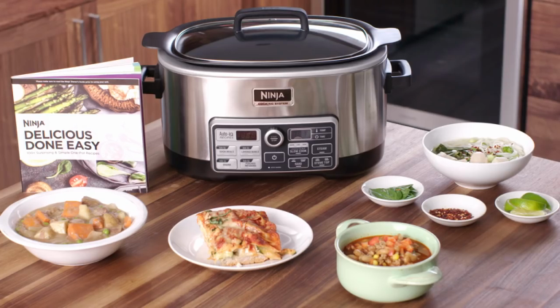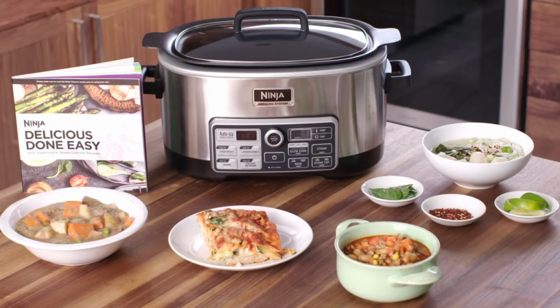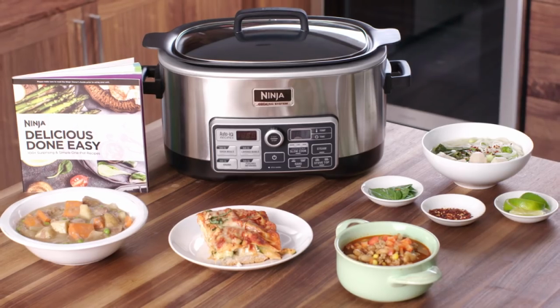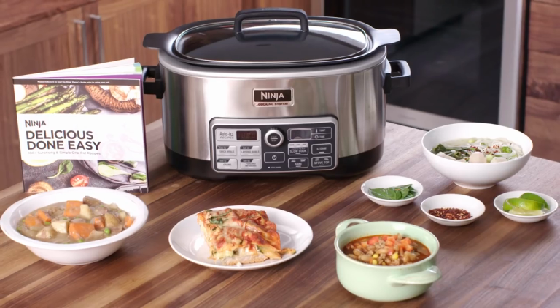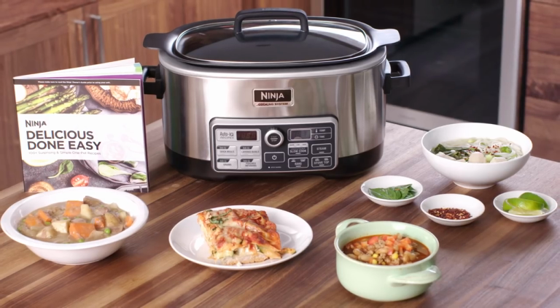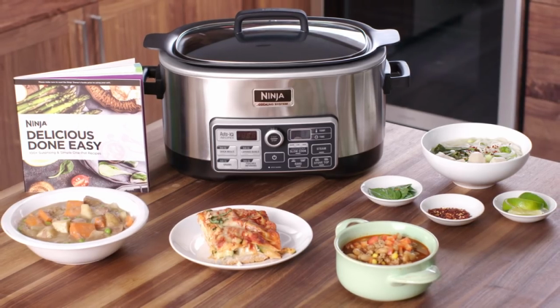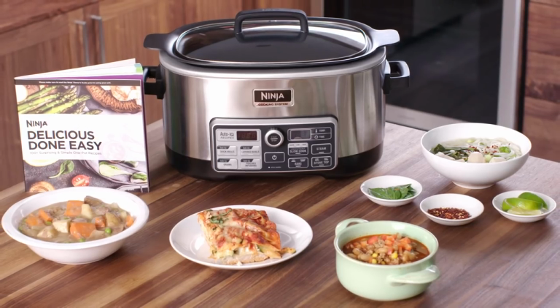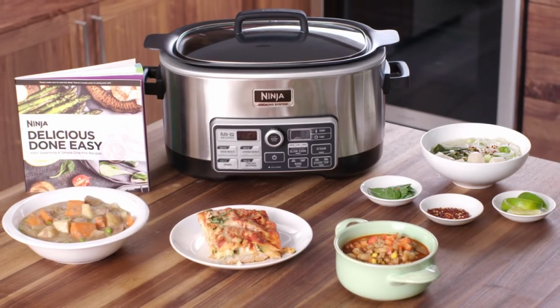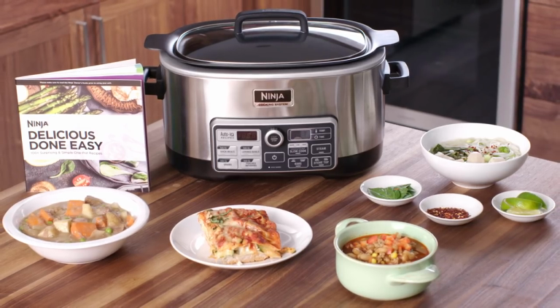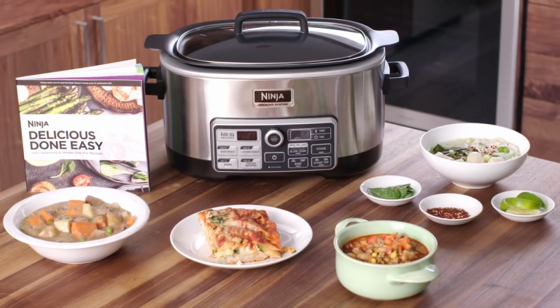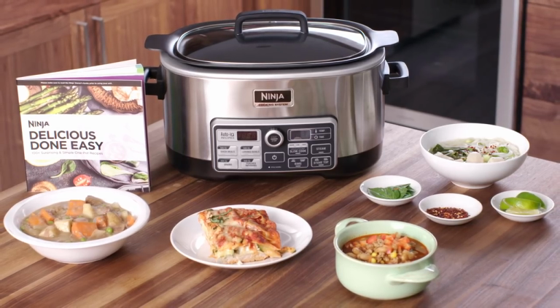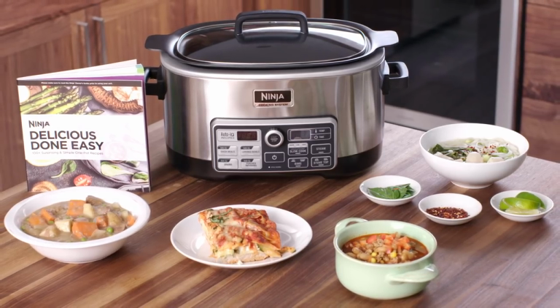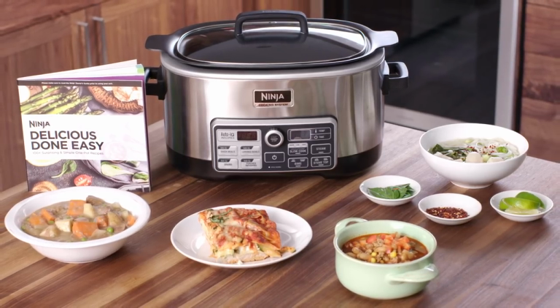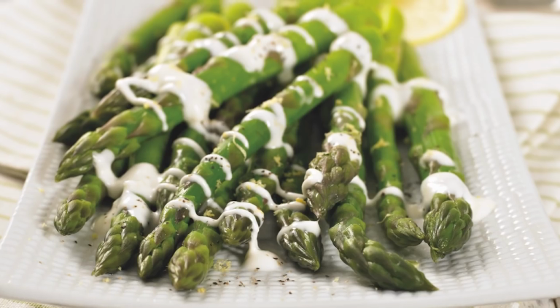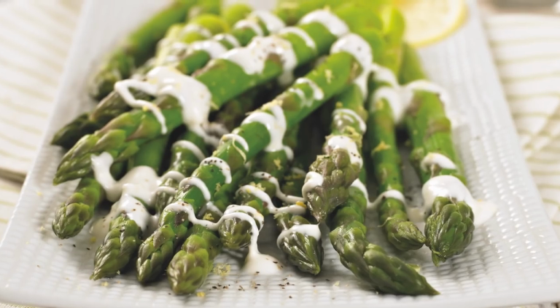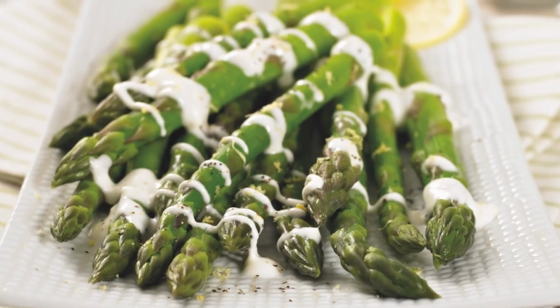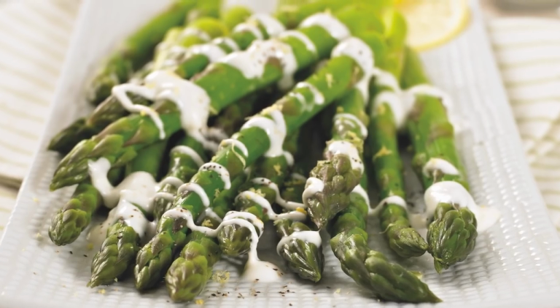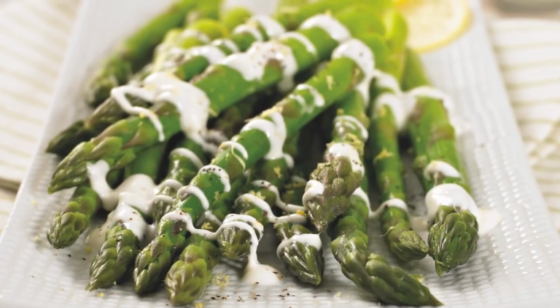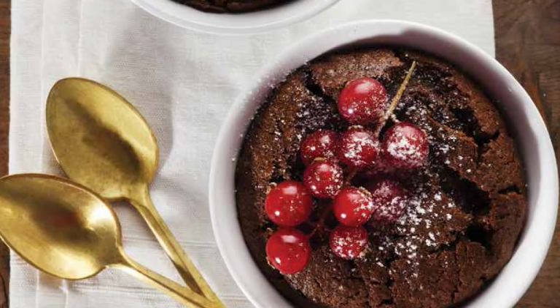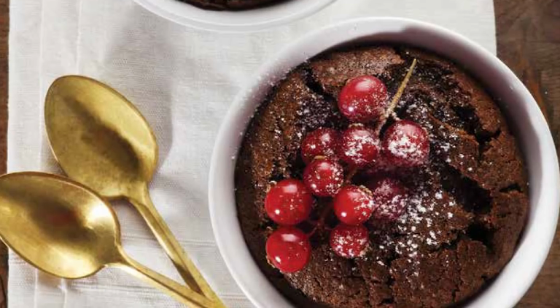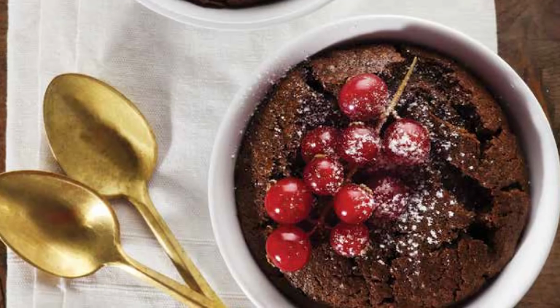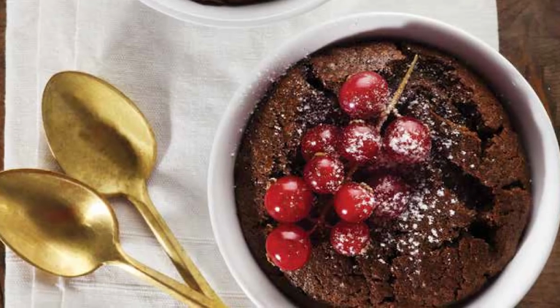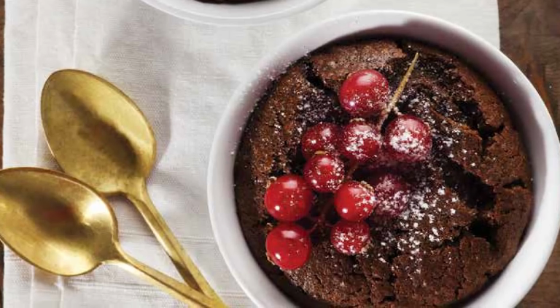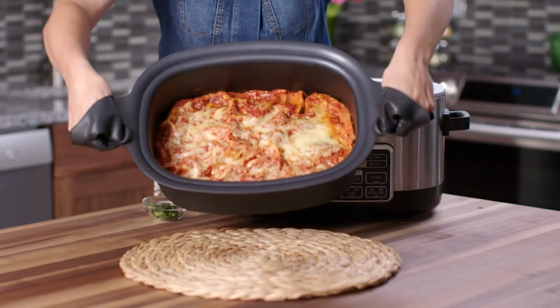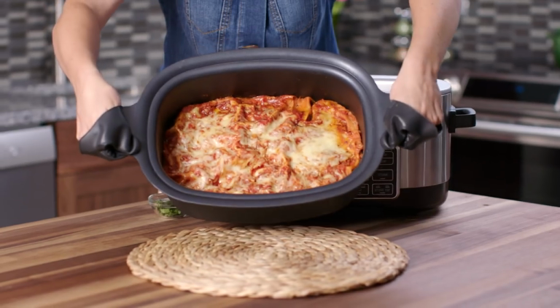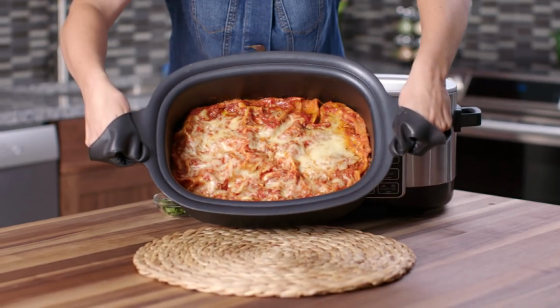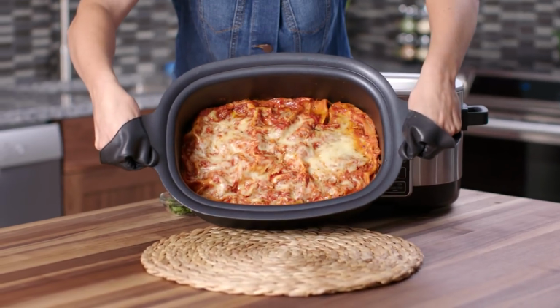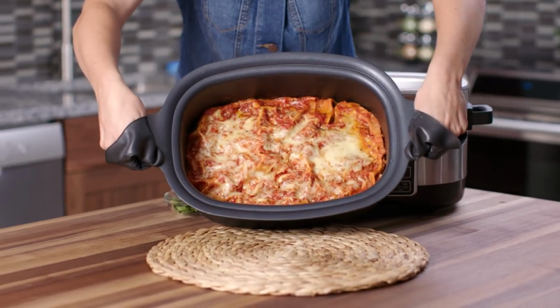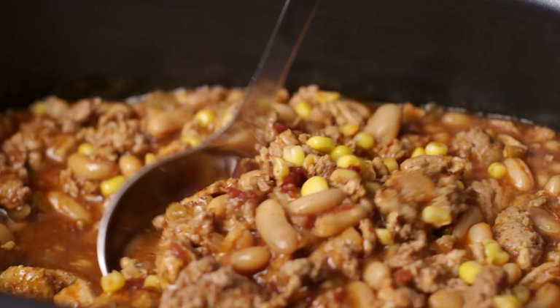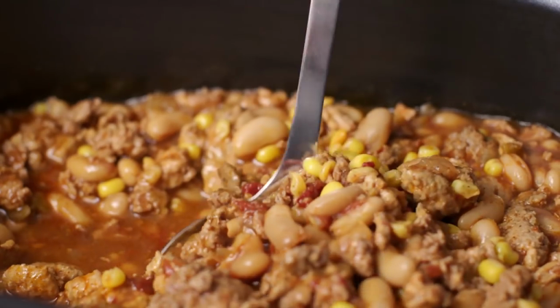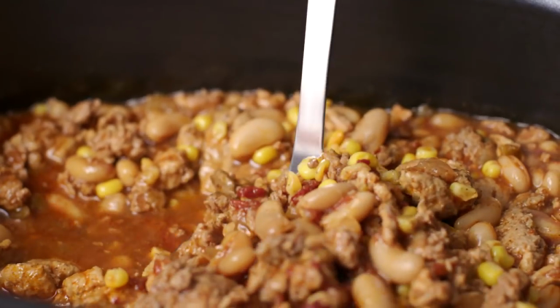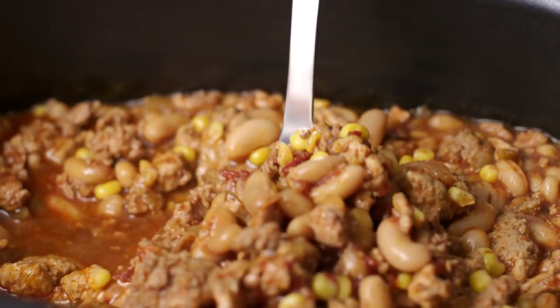We have included a few pieces of information such as an instruction book, quick start guide, and 100 plus recipe book.